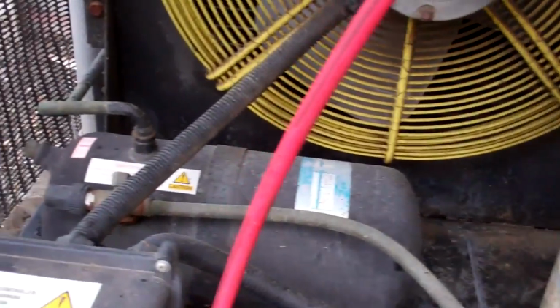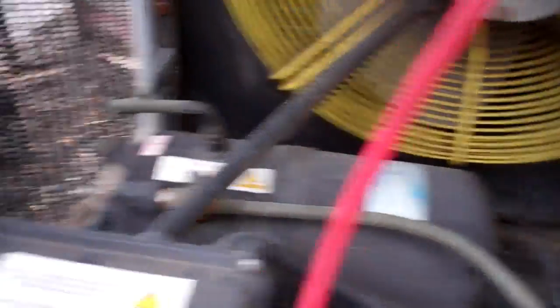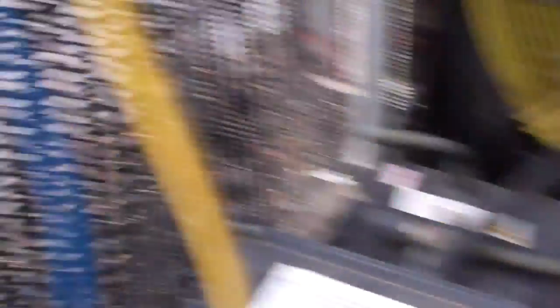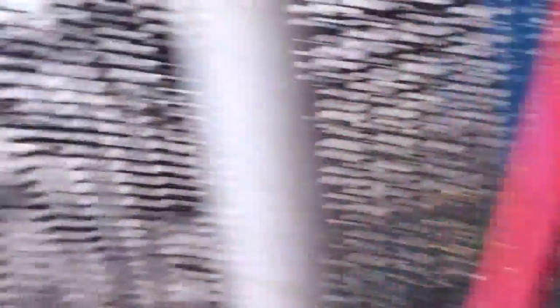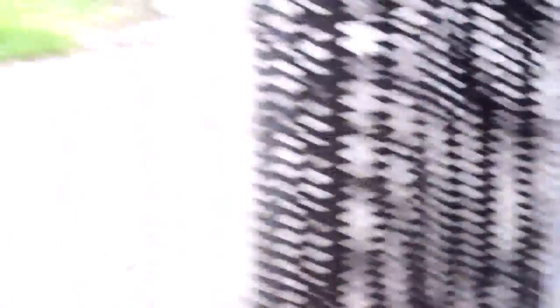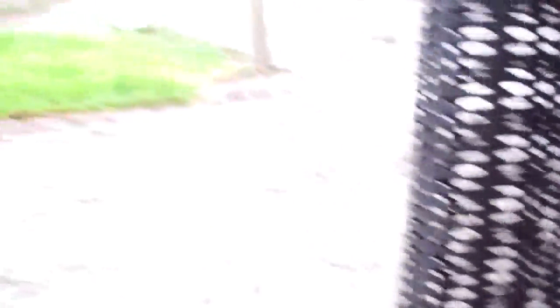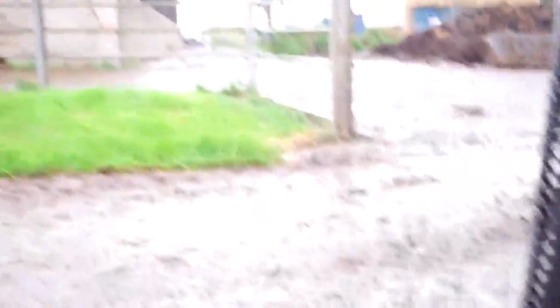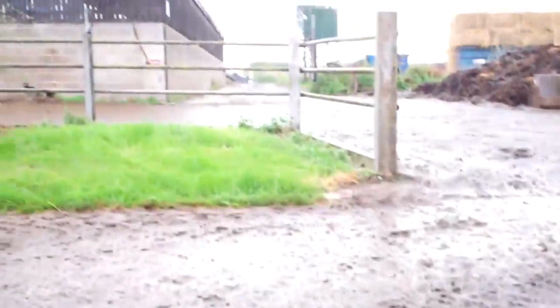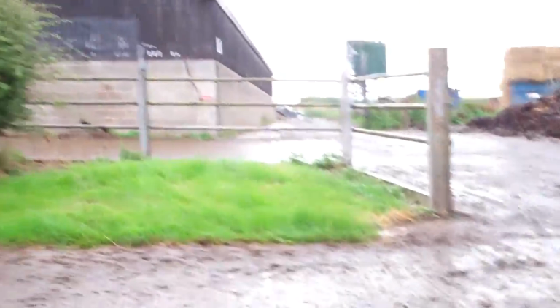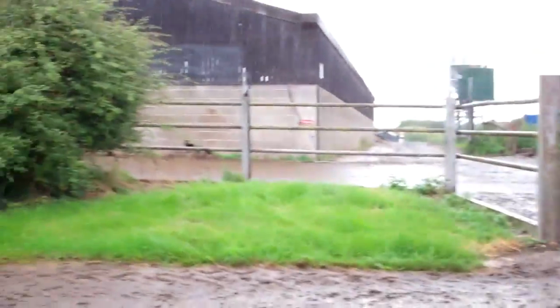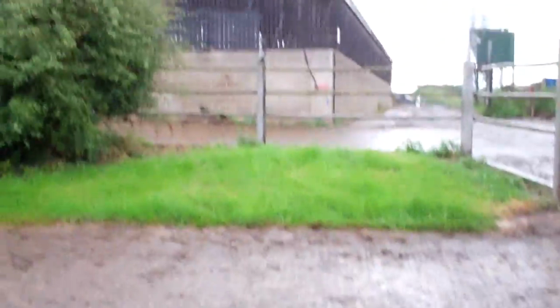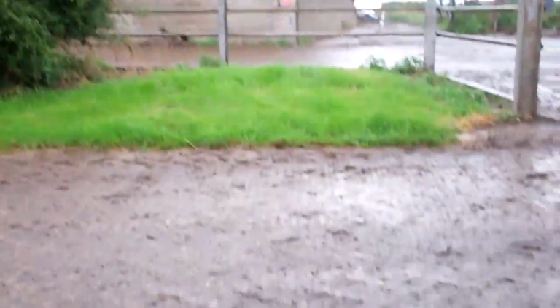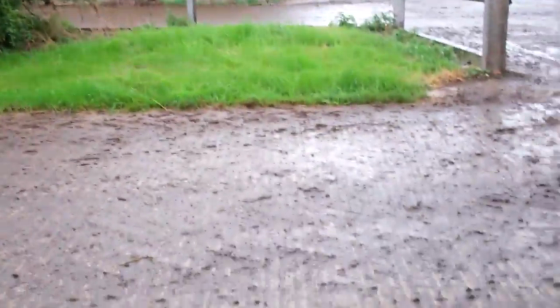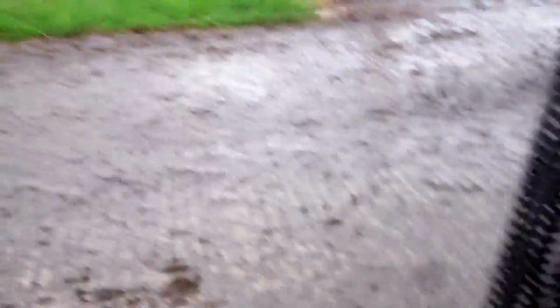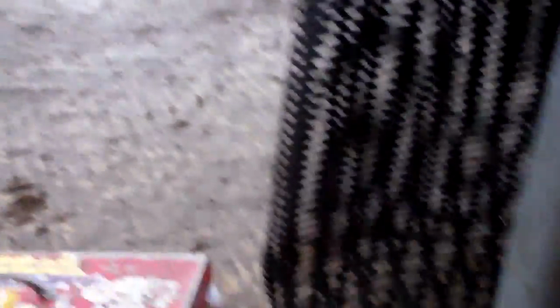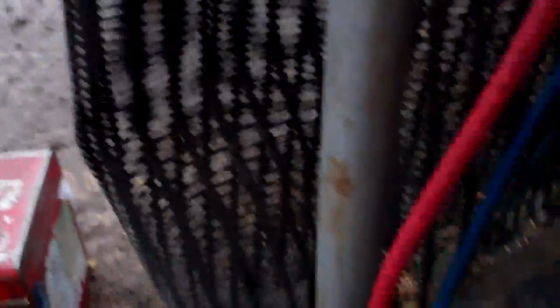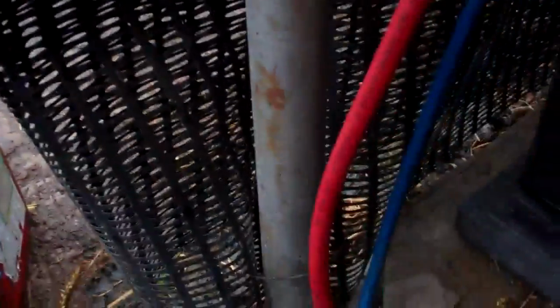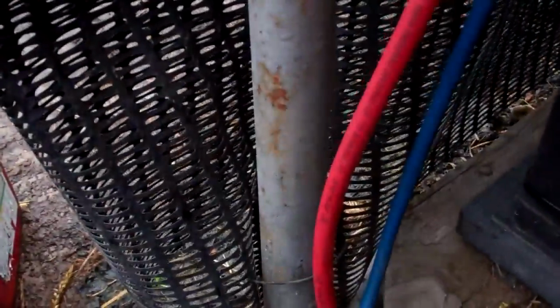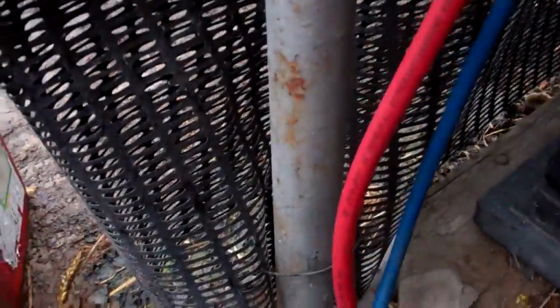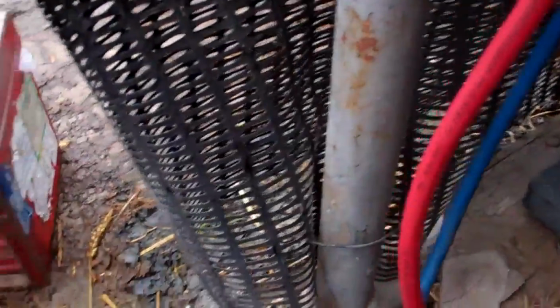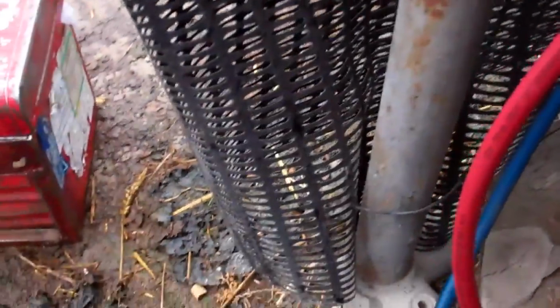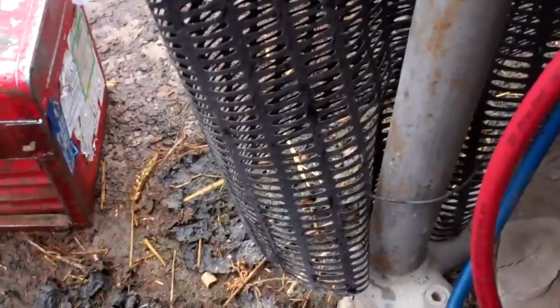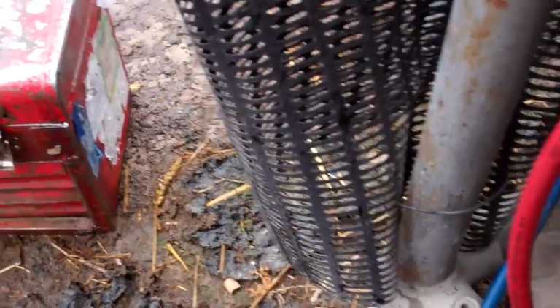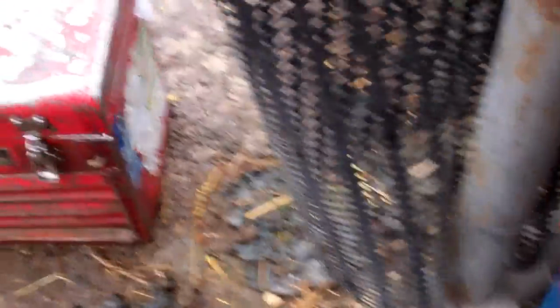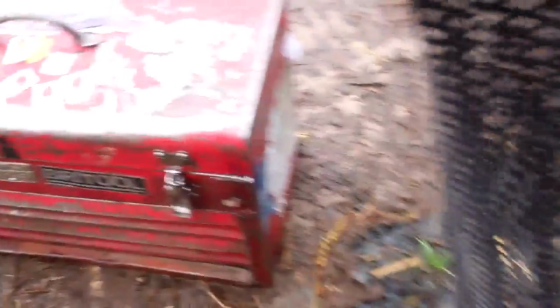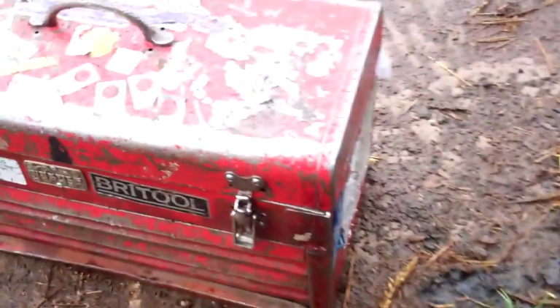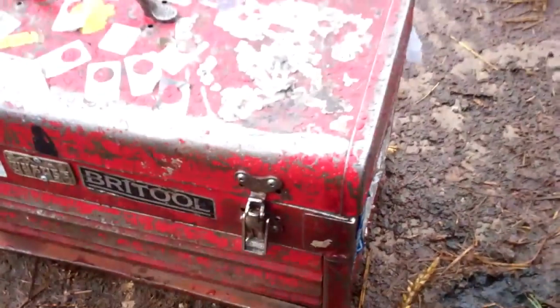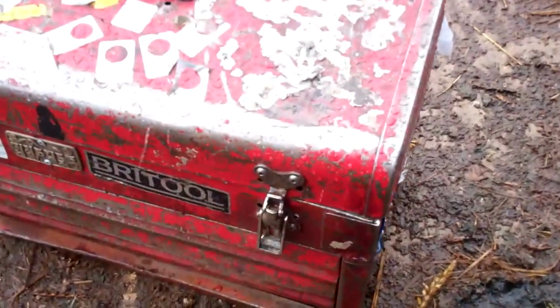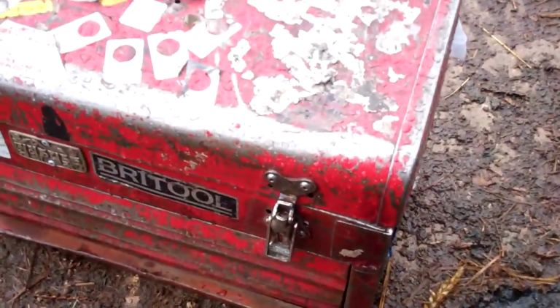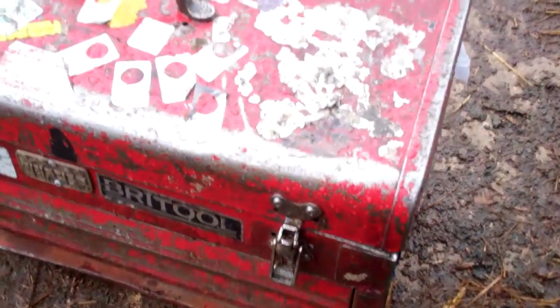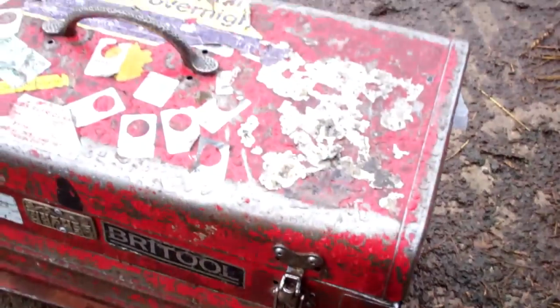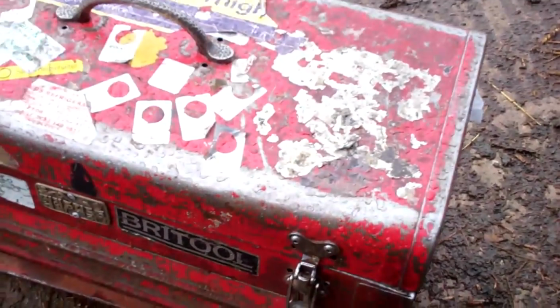And it's pissing down out there — a little rain on the old toolbox.